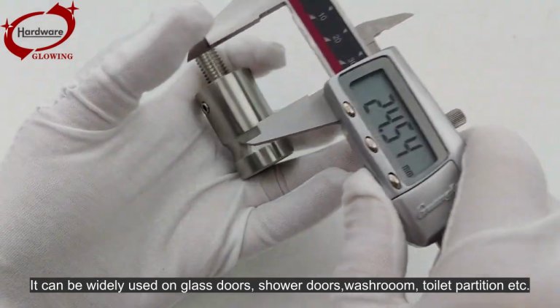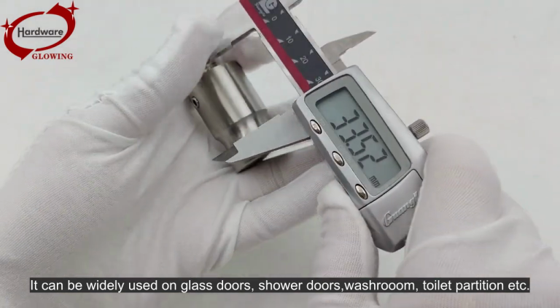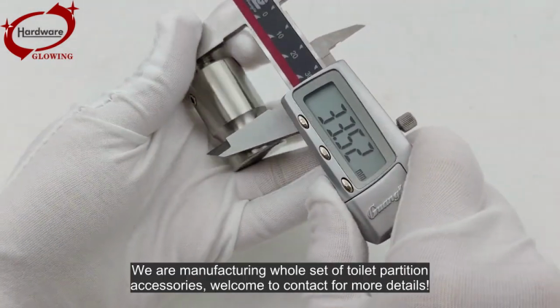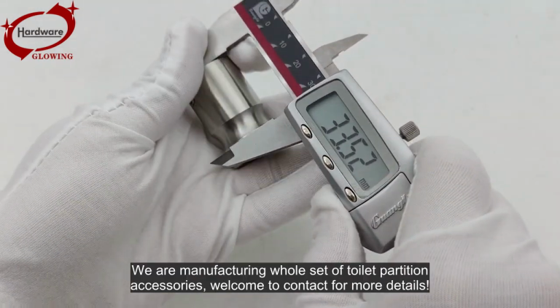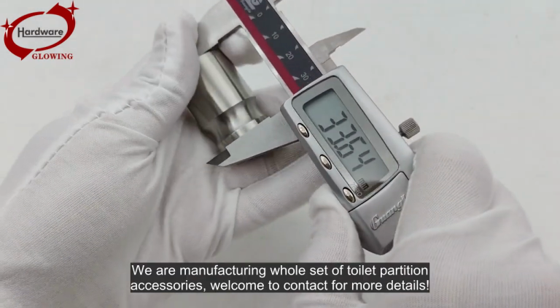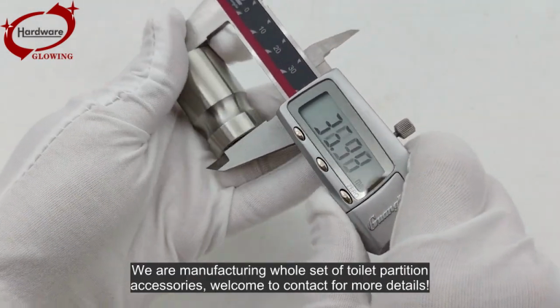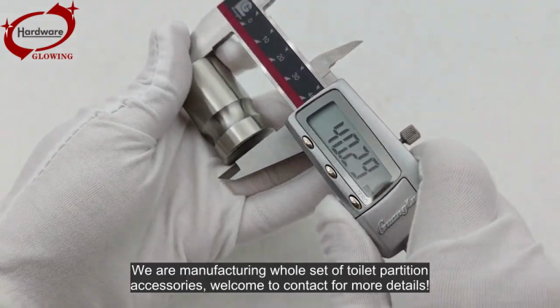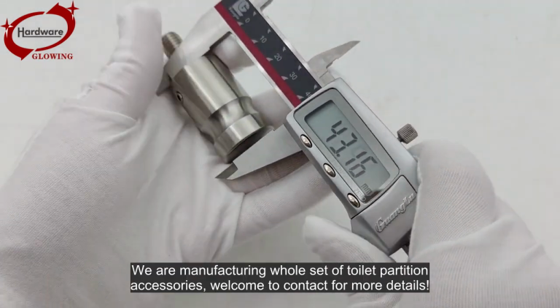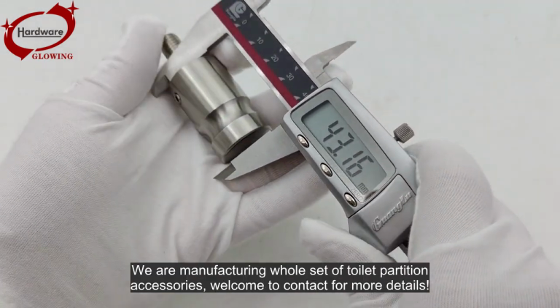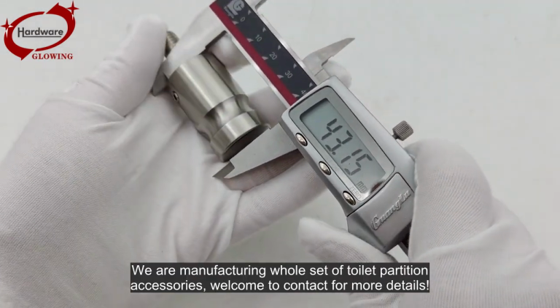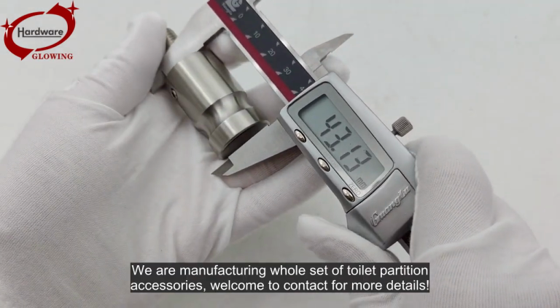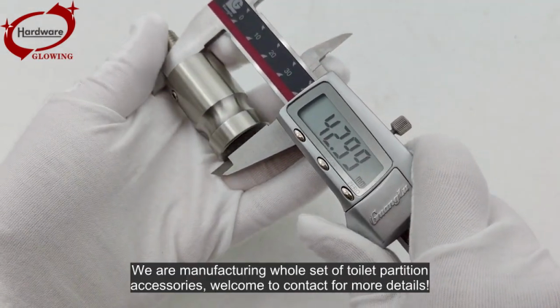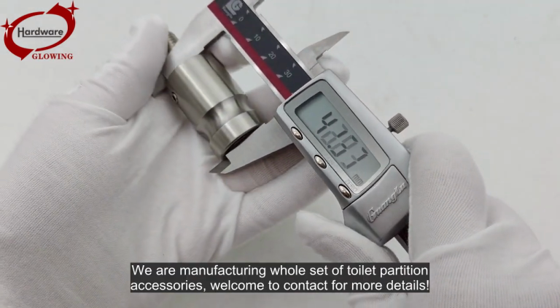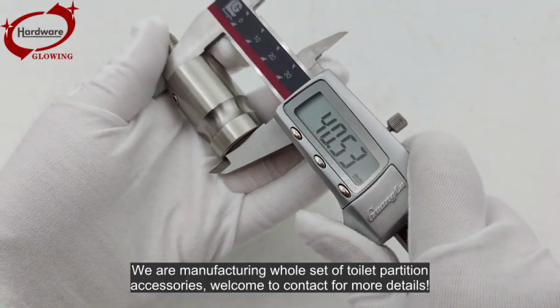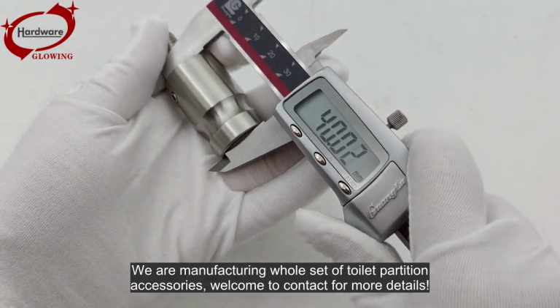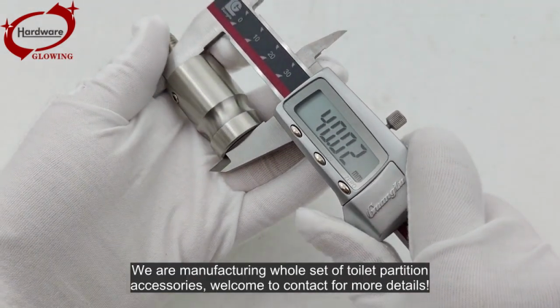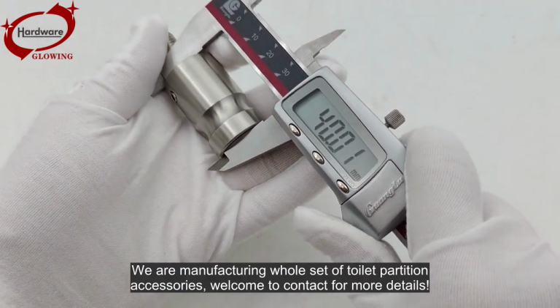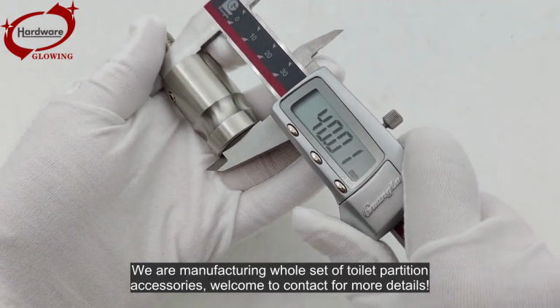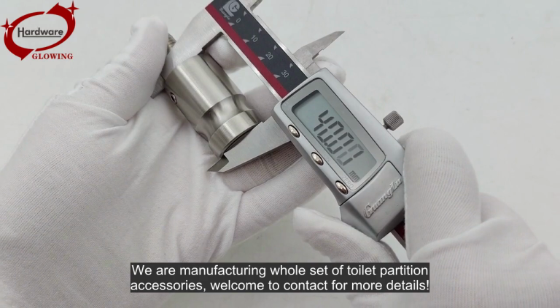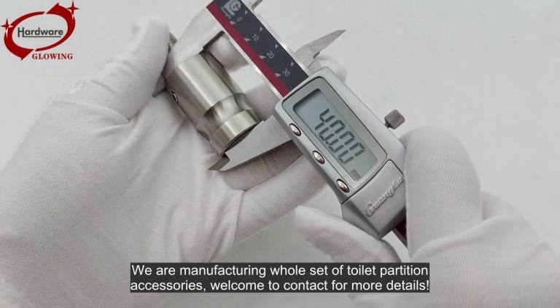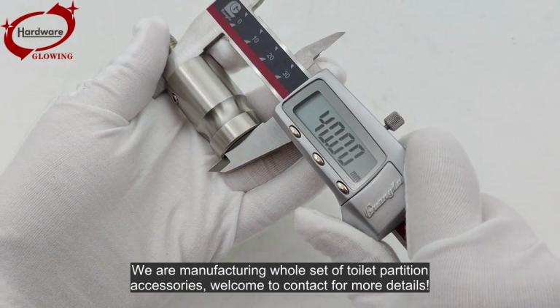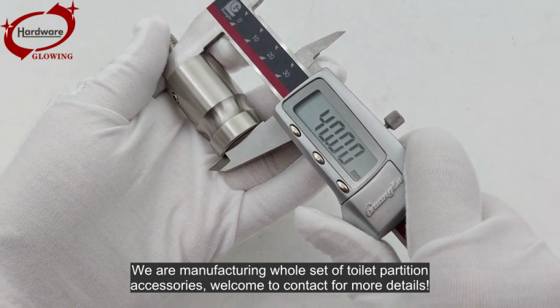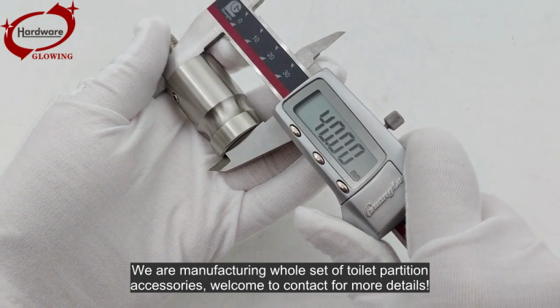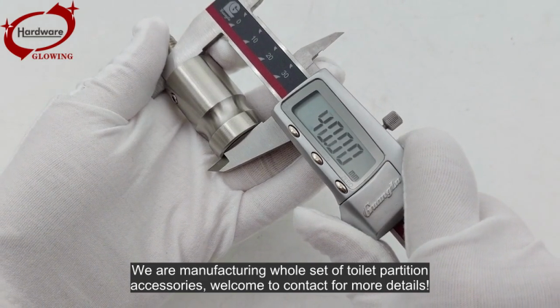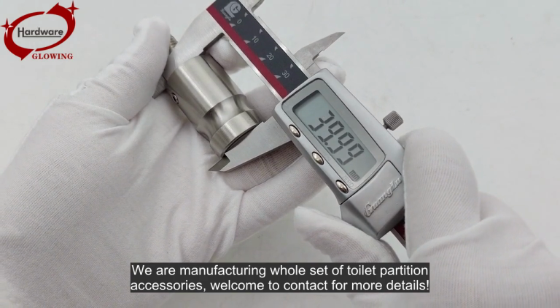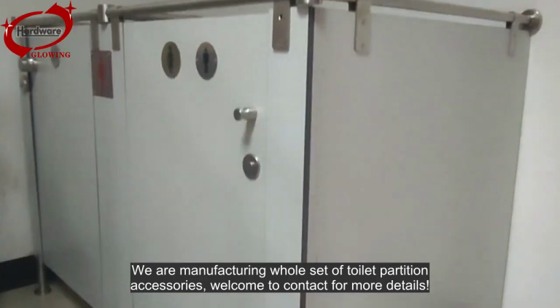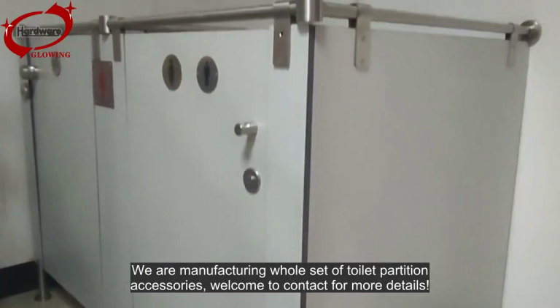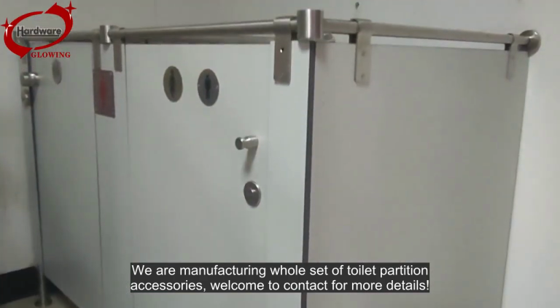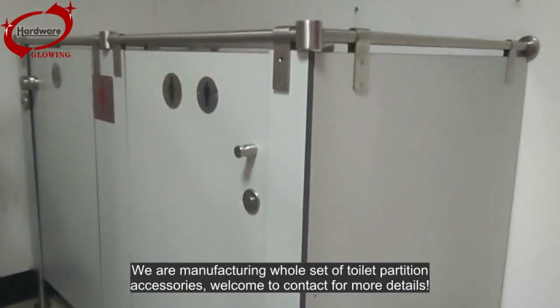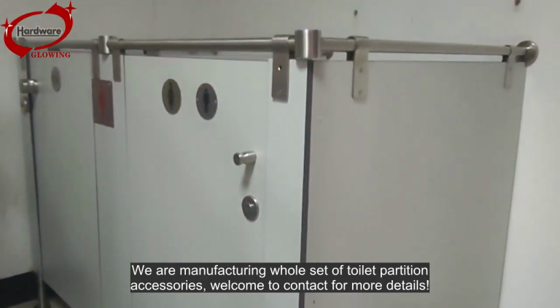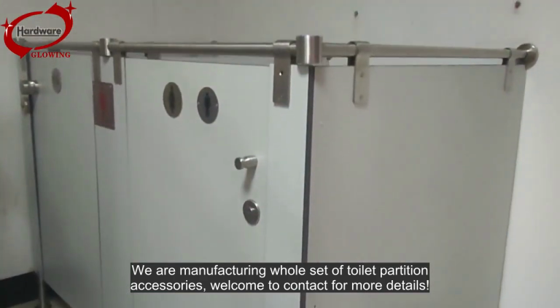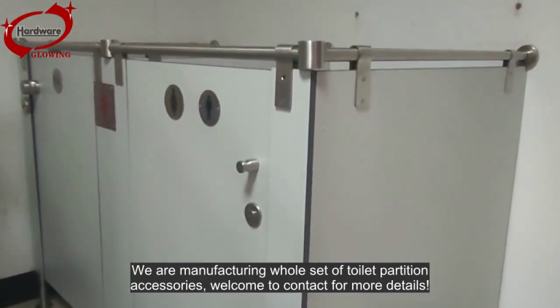We are manufacturing a whole set of toilet partition accessories. Welcome to contact us for more details.